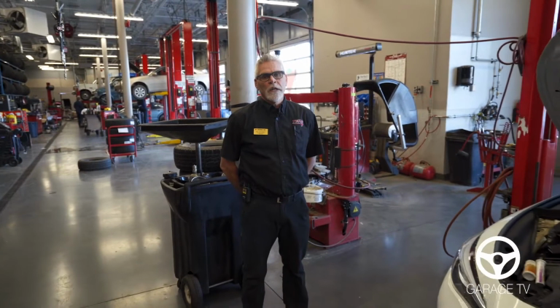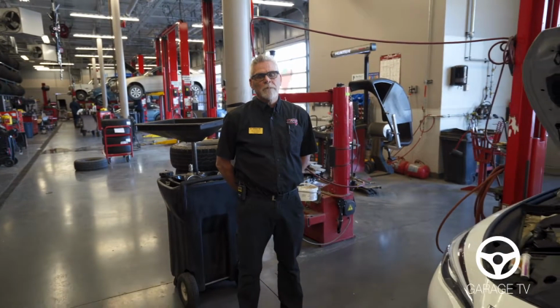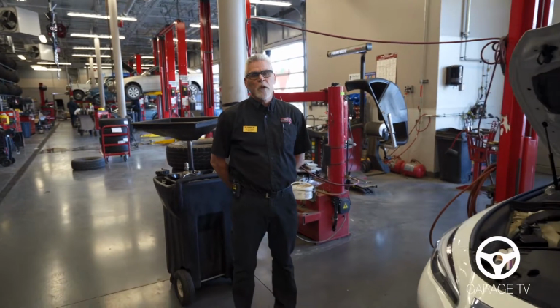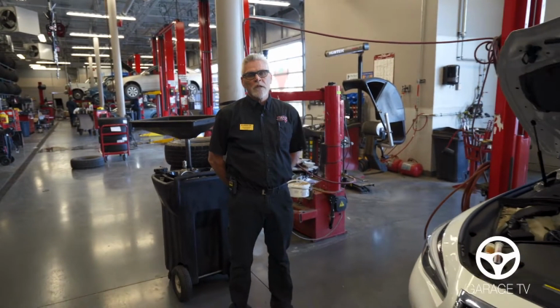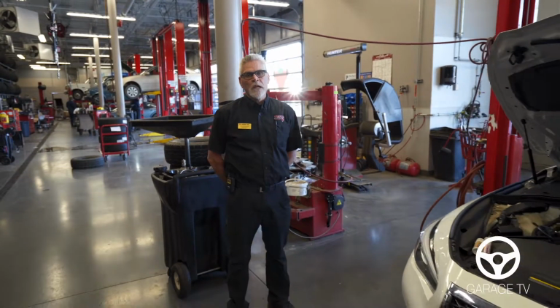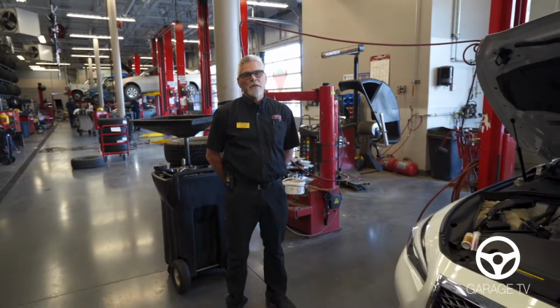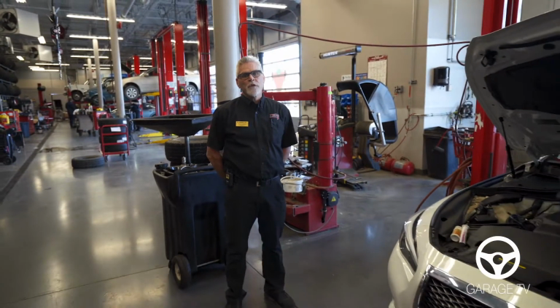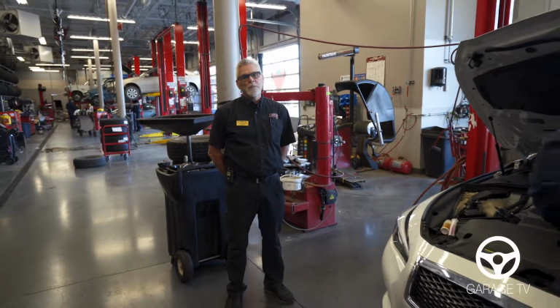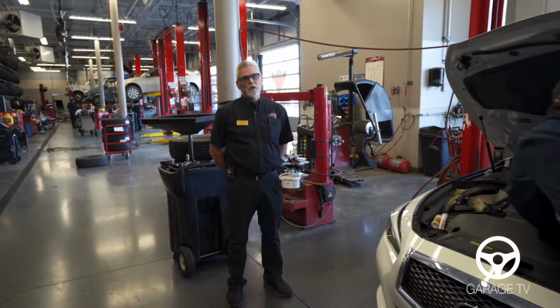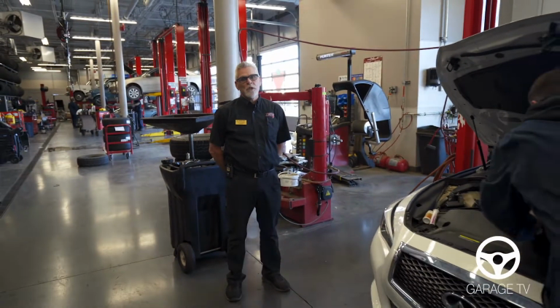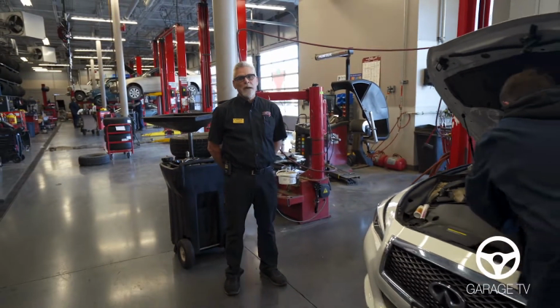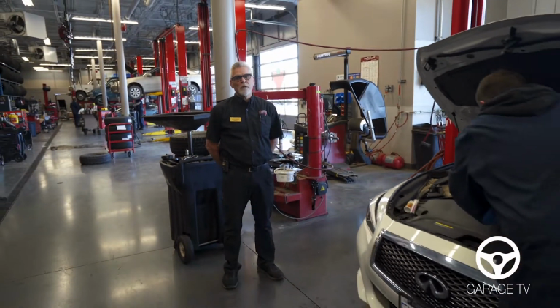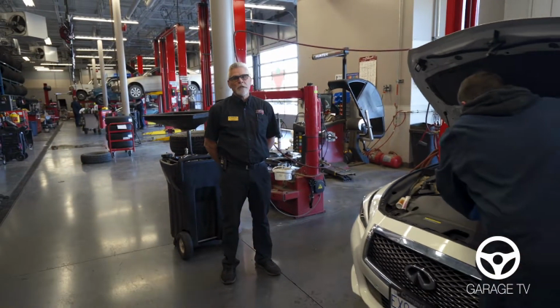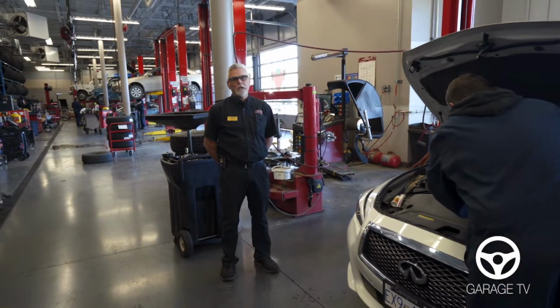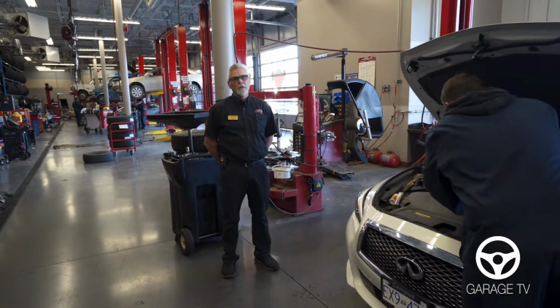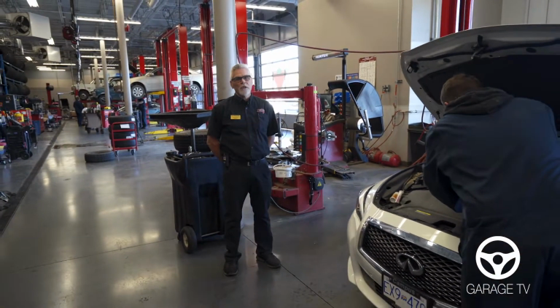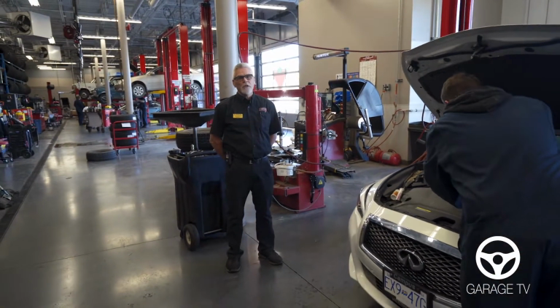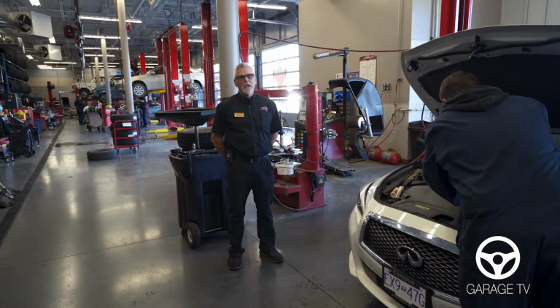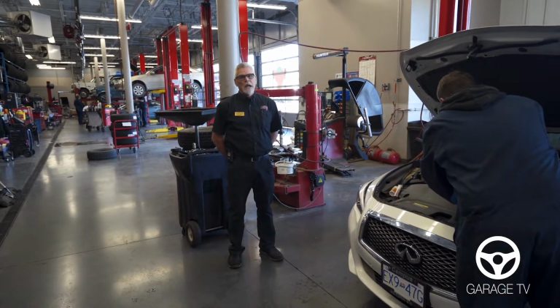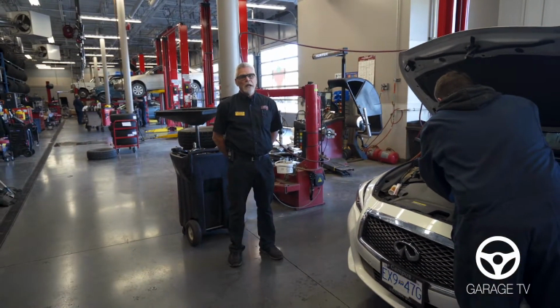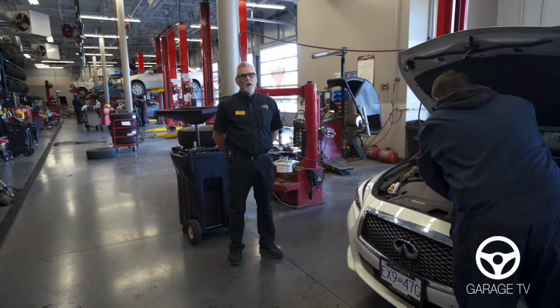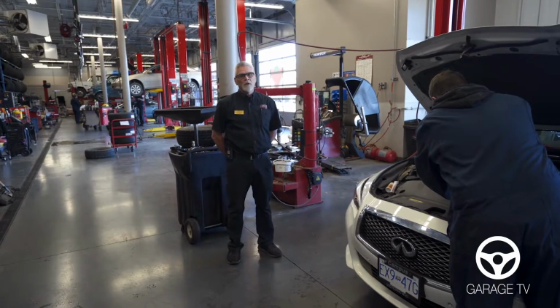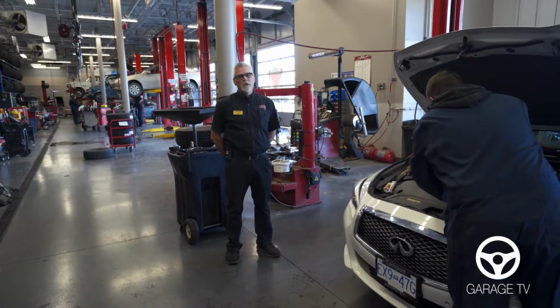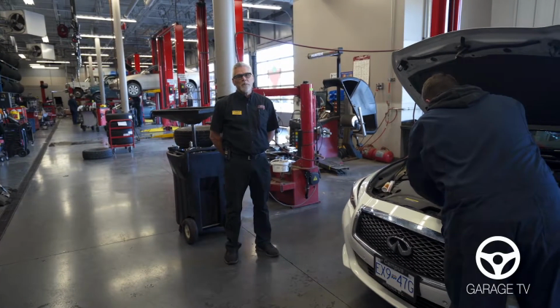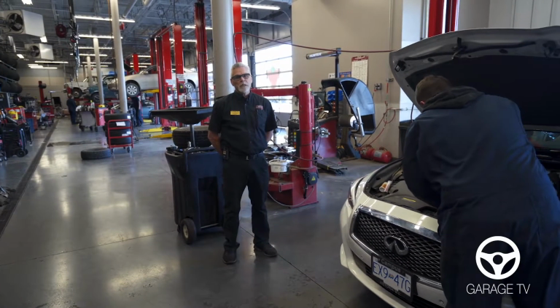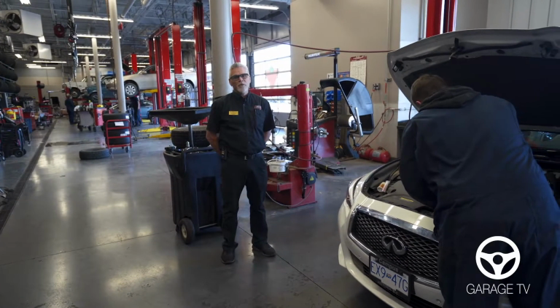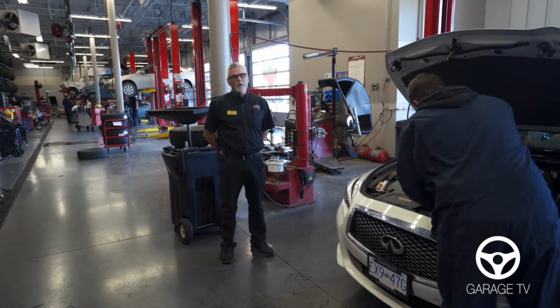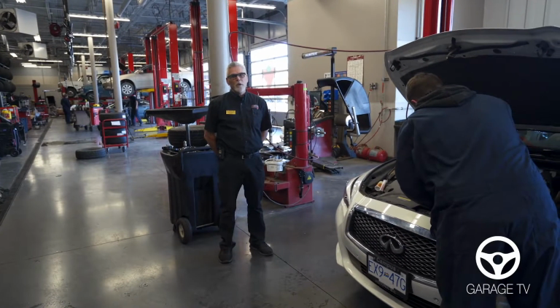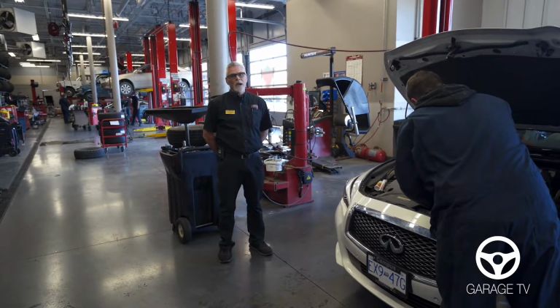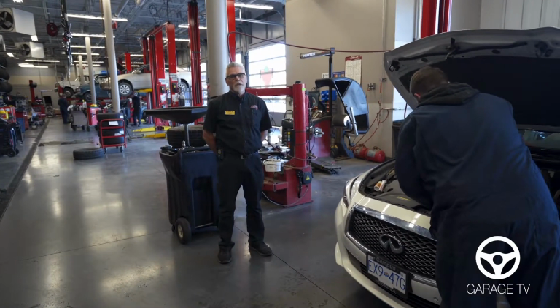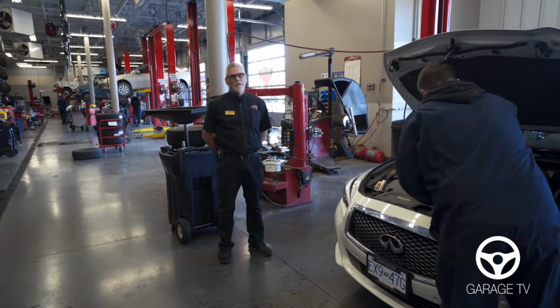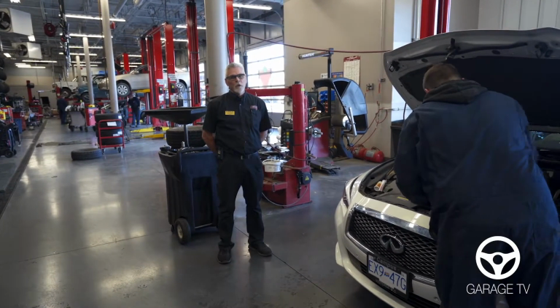It prolongs the life of your transmission, your power steering, your engine, and also makes your brakes perform better when you have clean fluid.